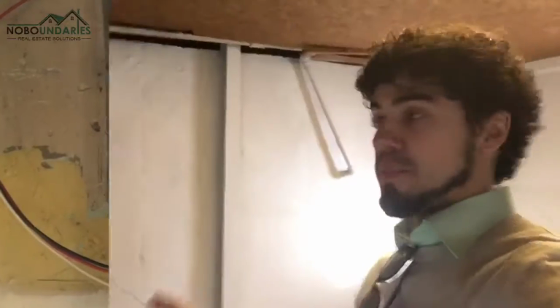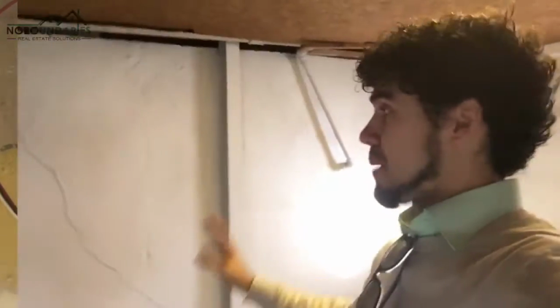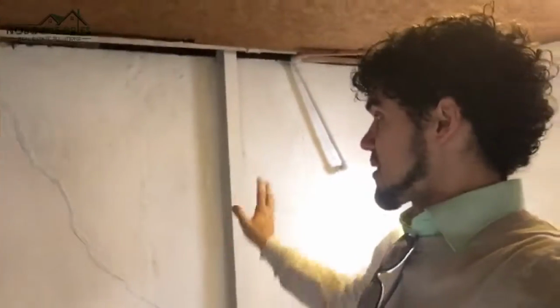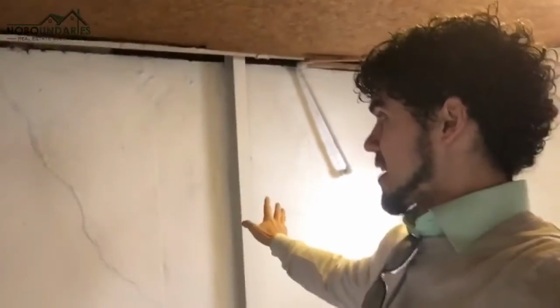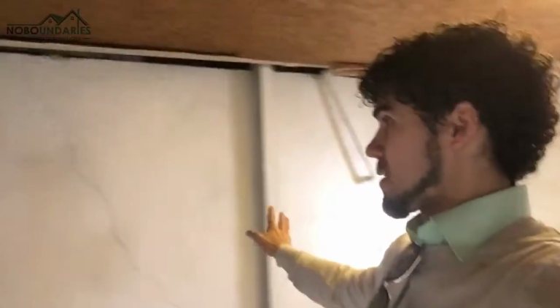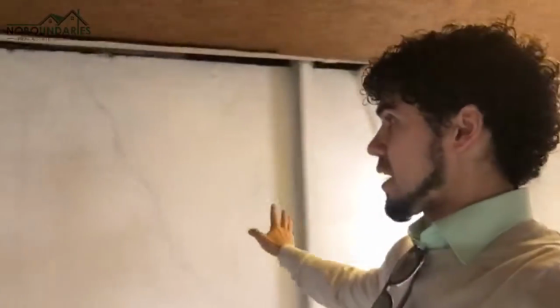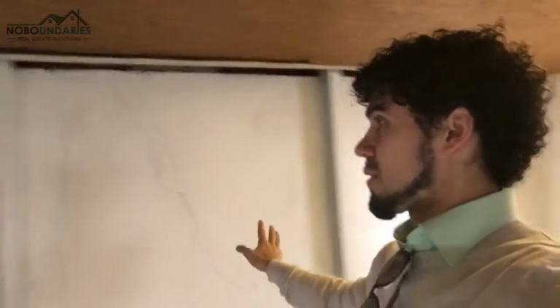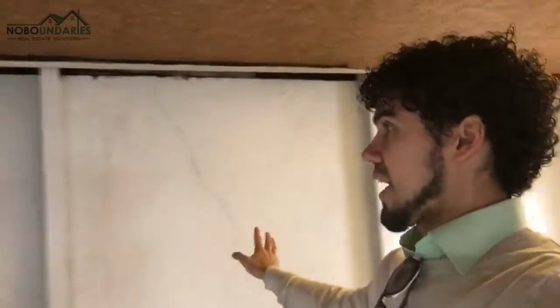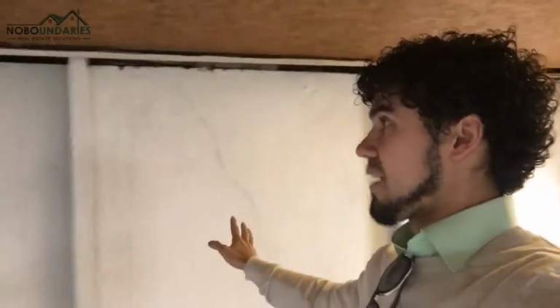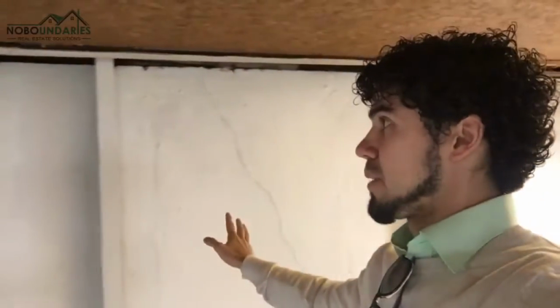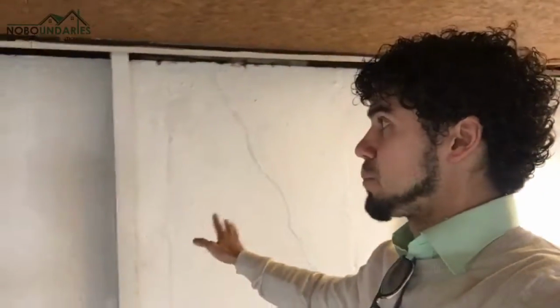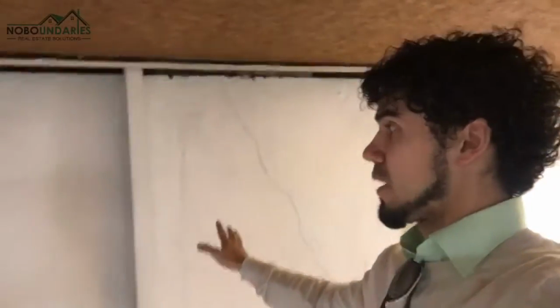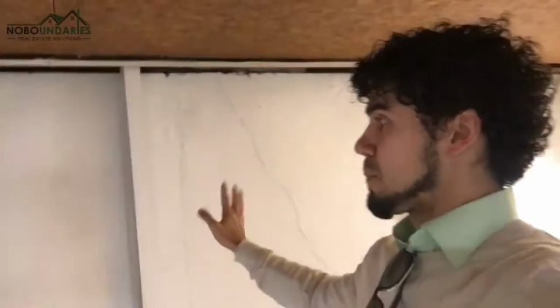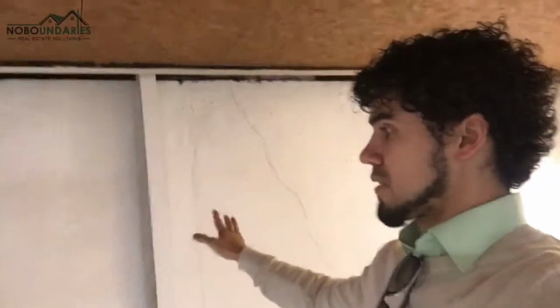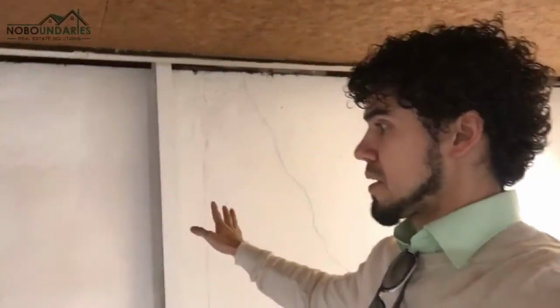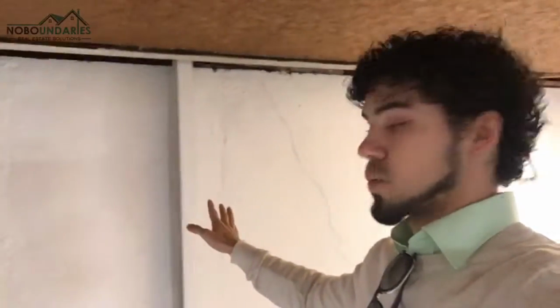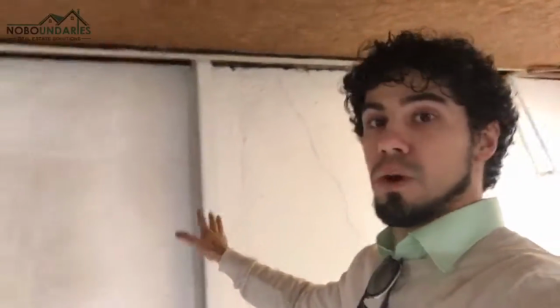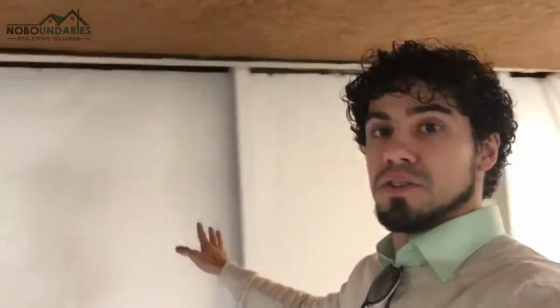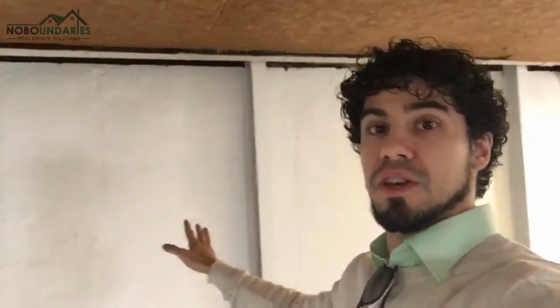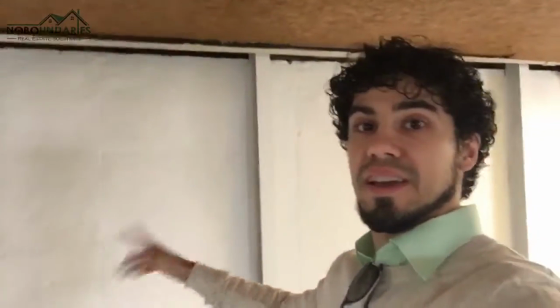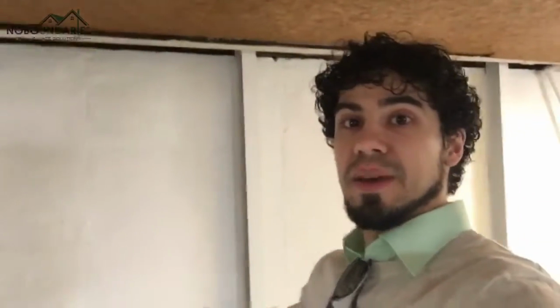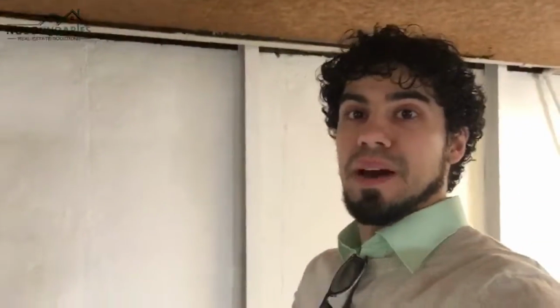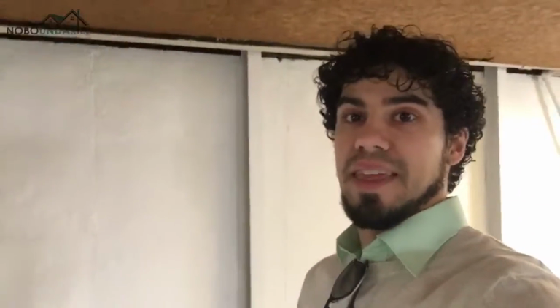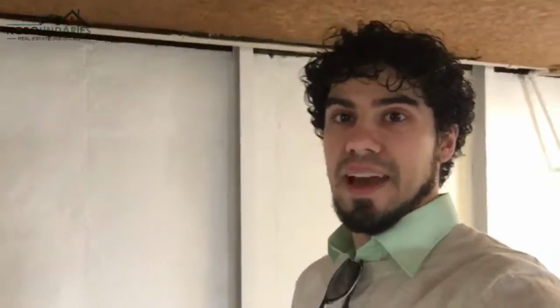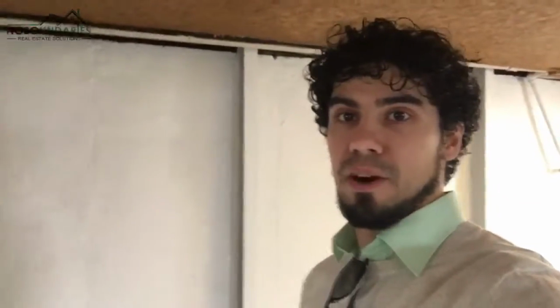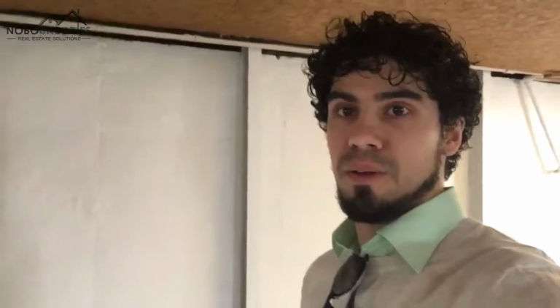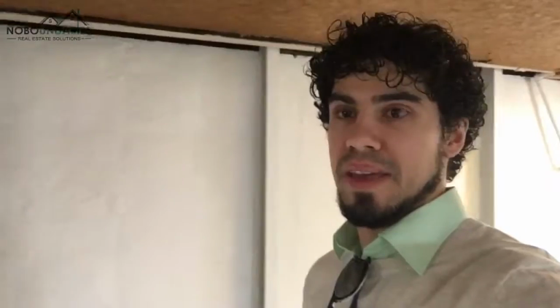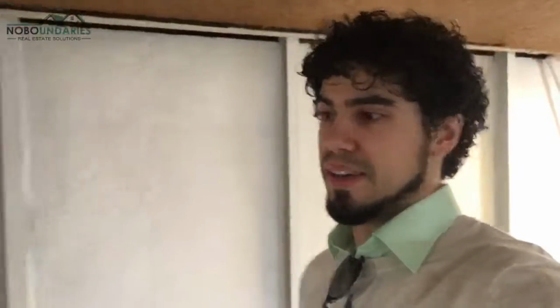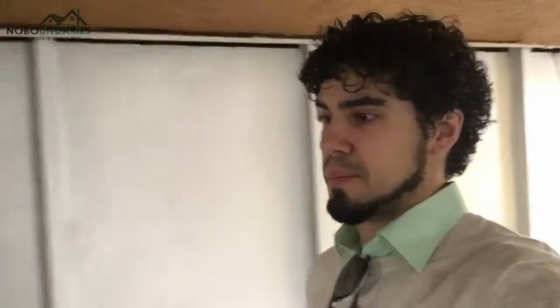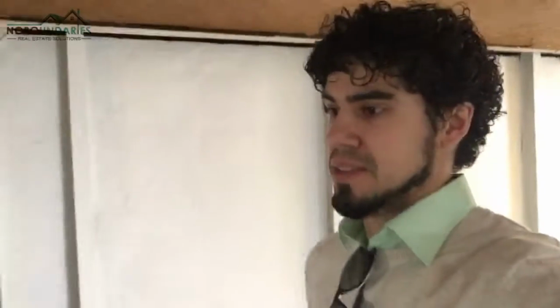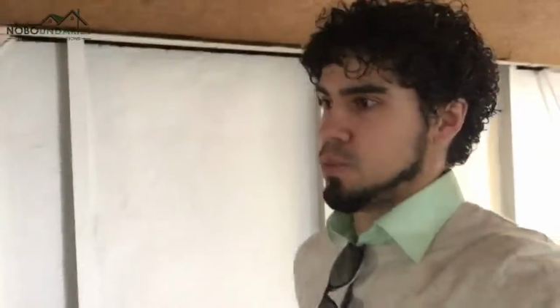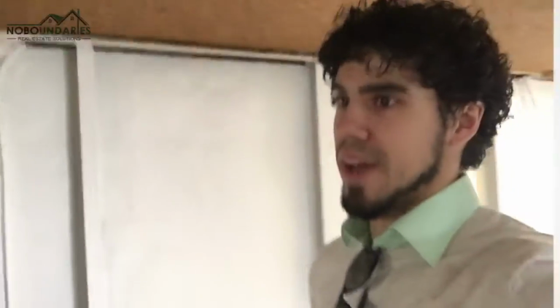Beams in the basement — not only have they been put up and the basement wall is good, but they have all been painted white.